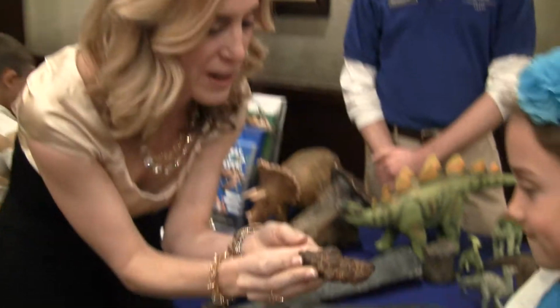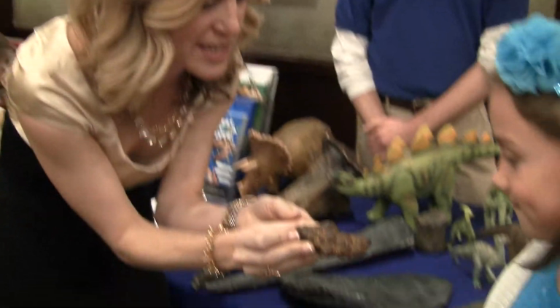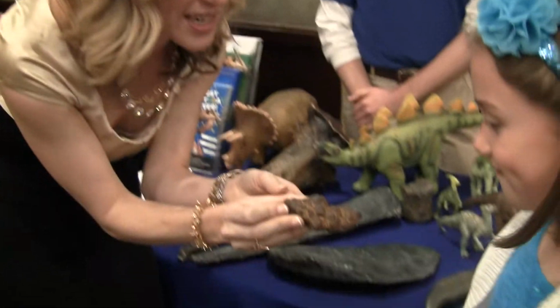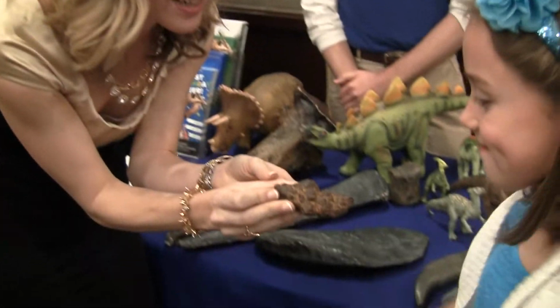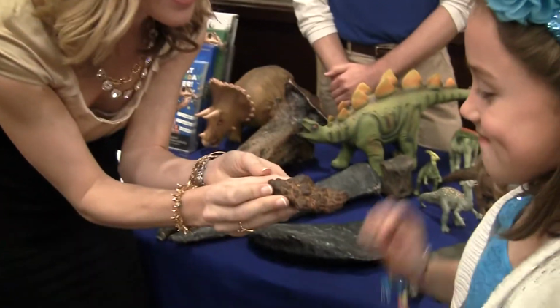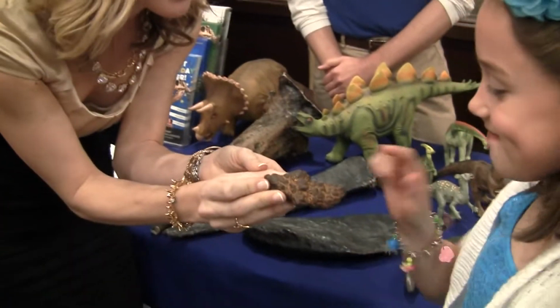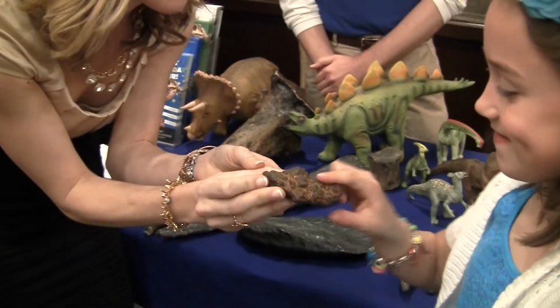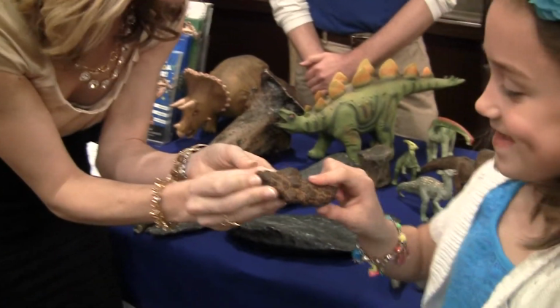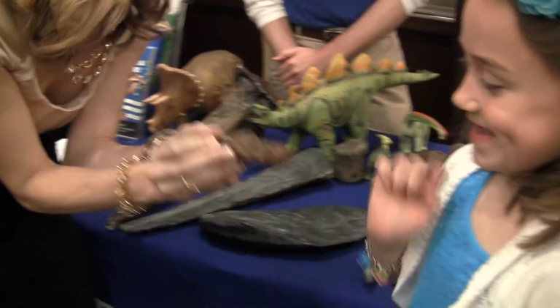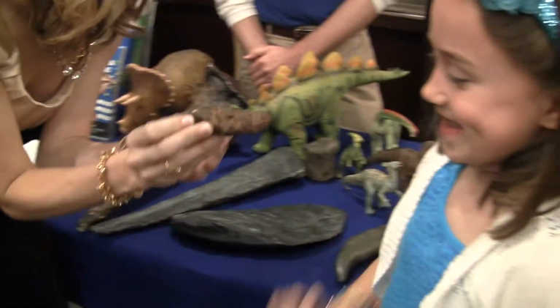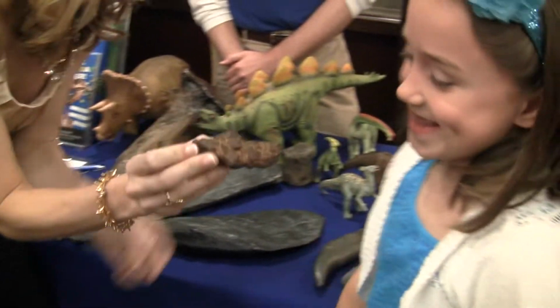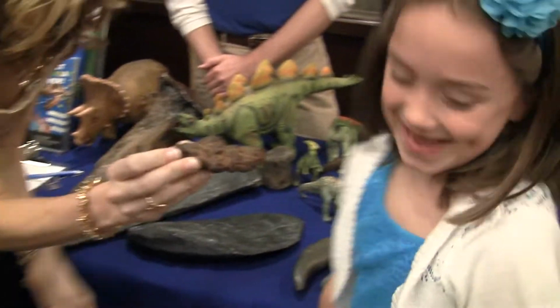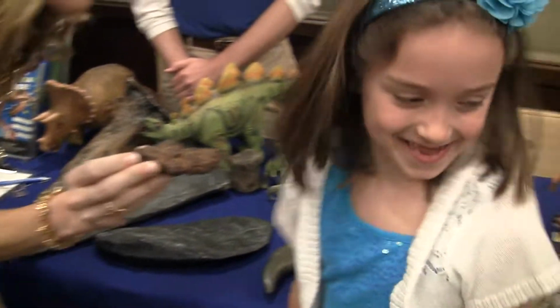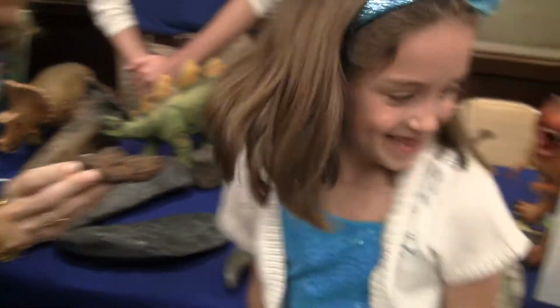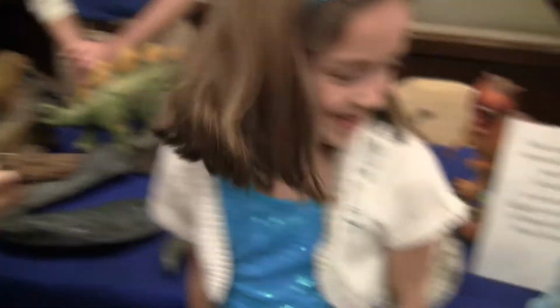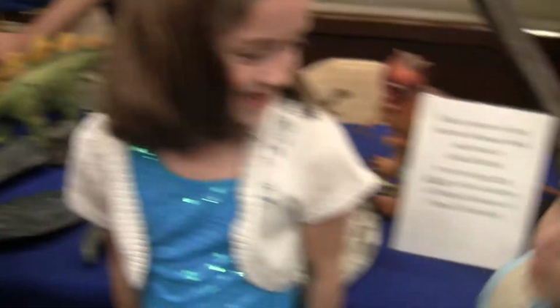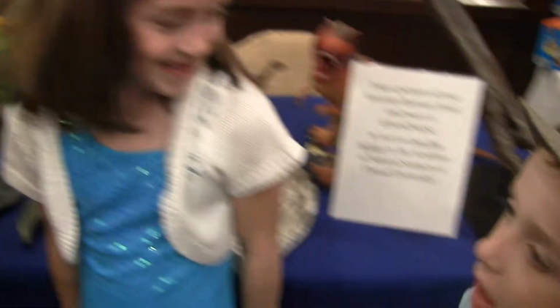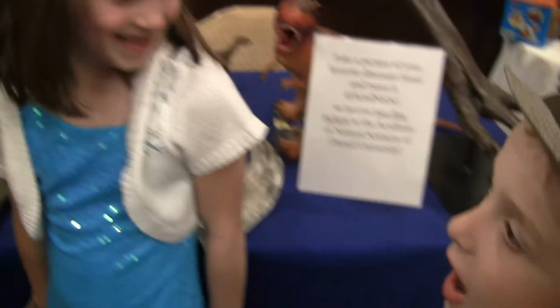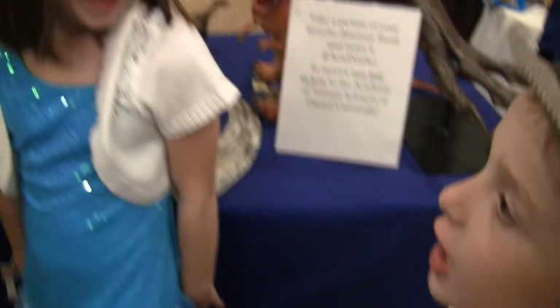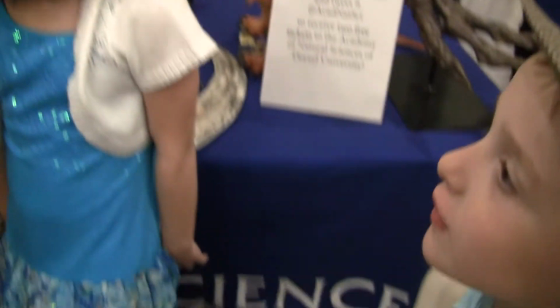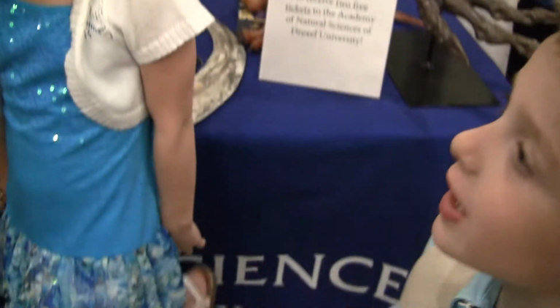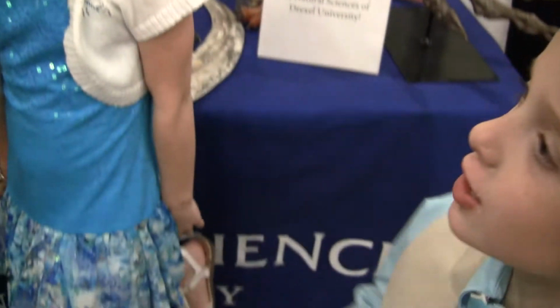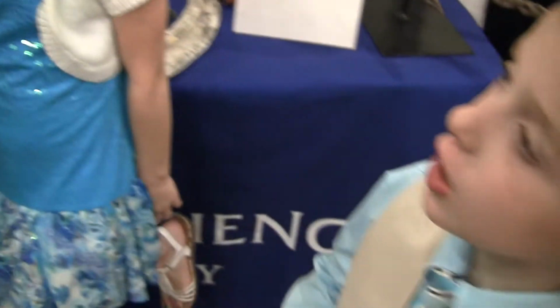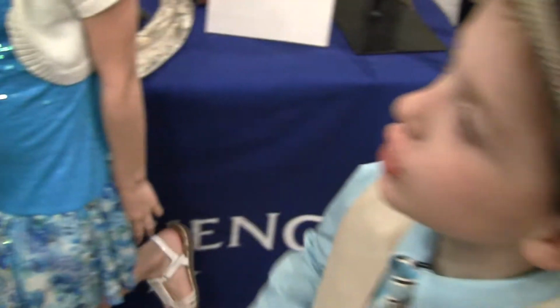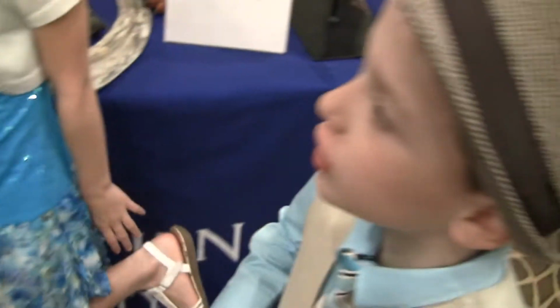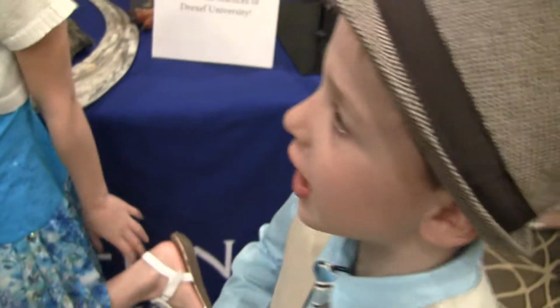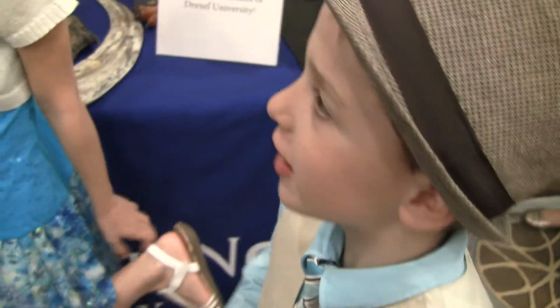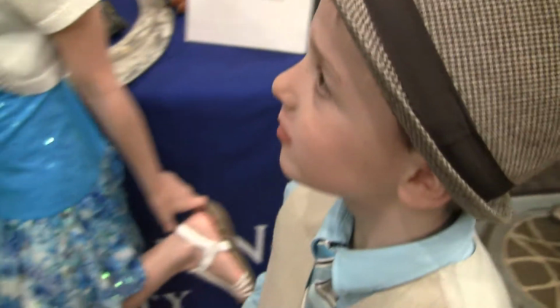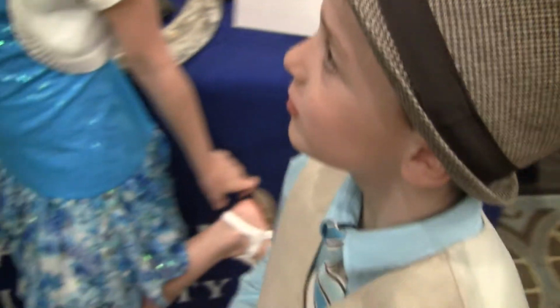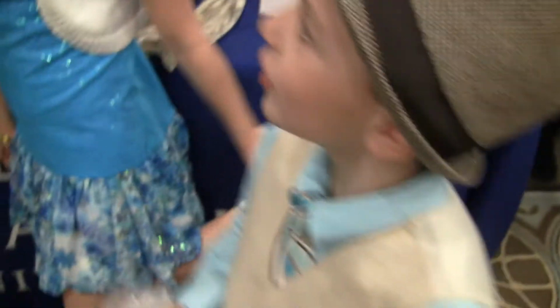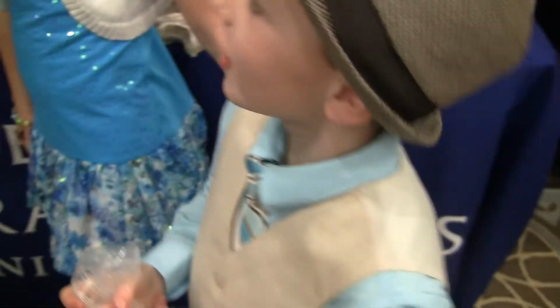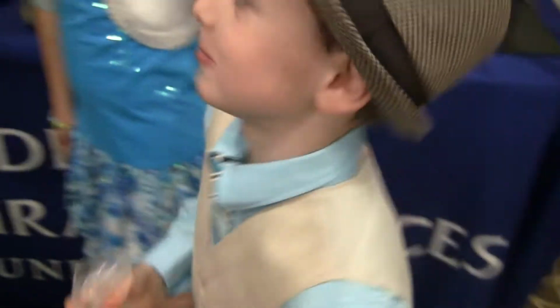Want to touch it? Kyle, you want to touch something? I already touched it. You already touched it.